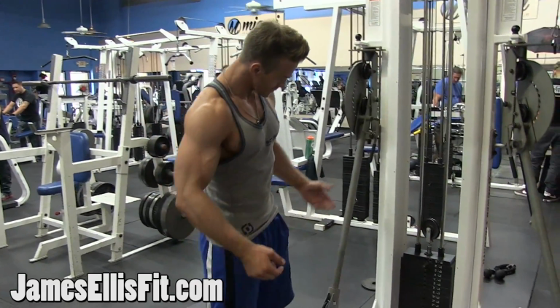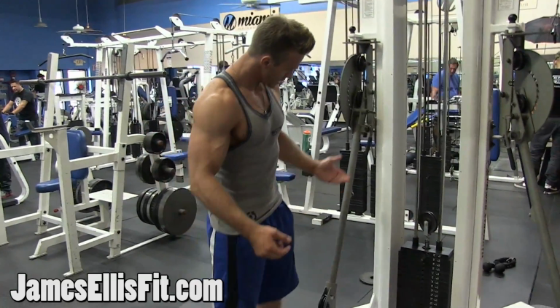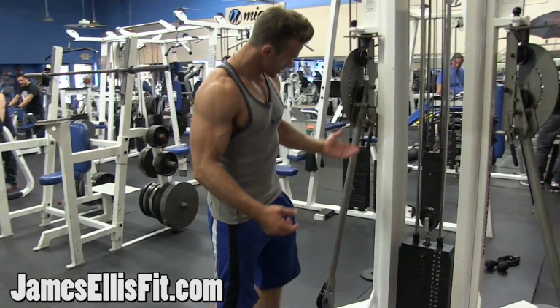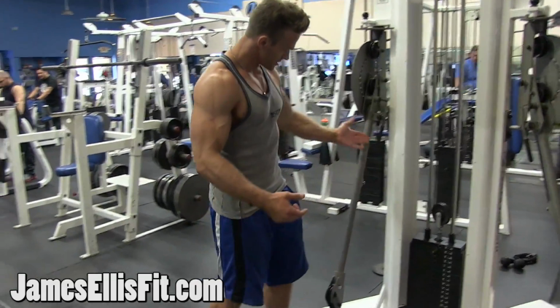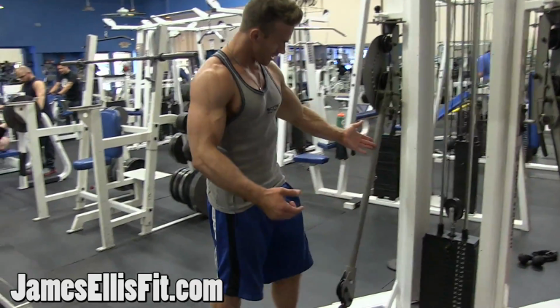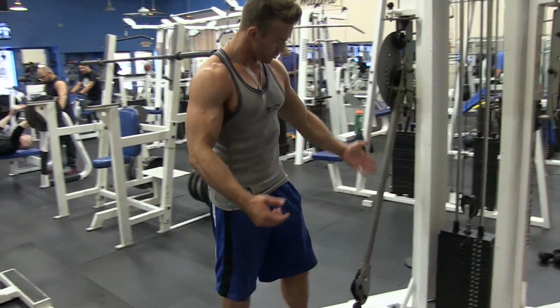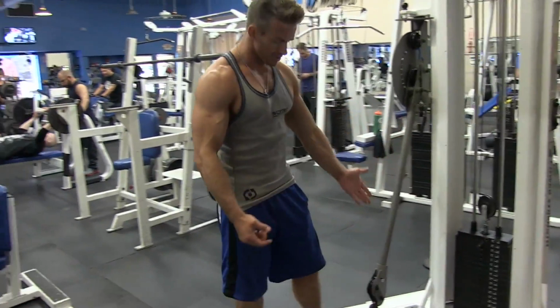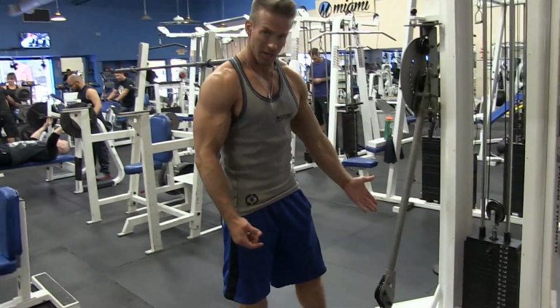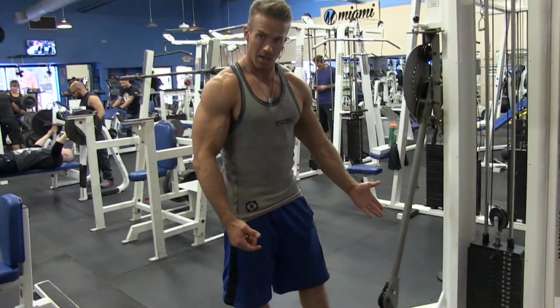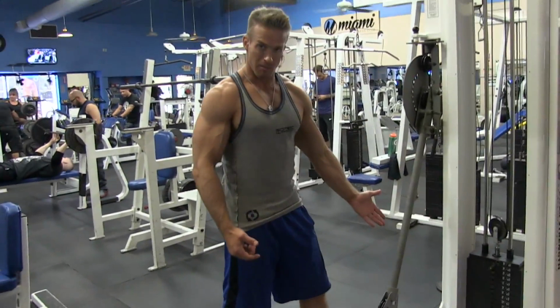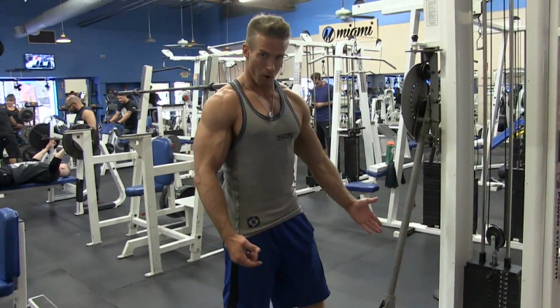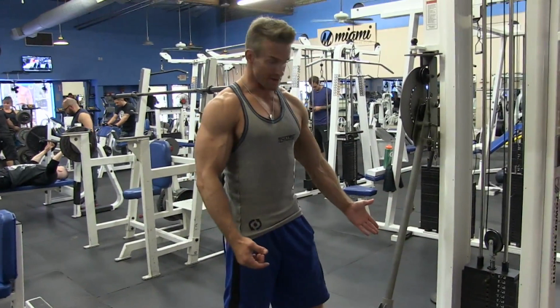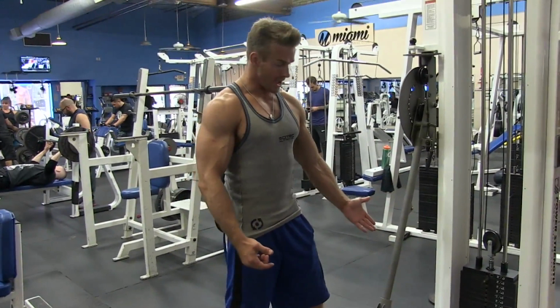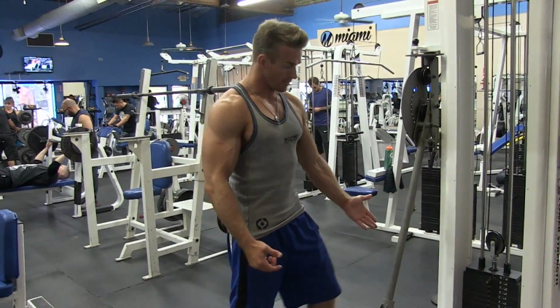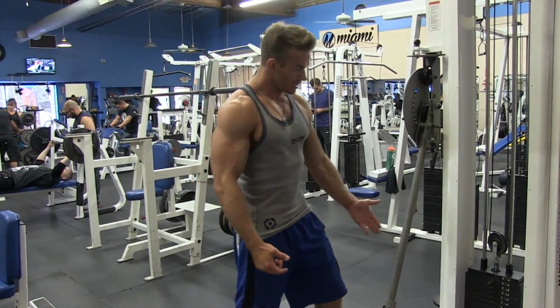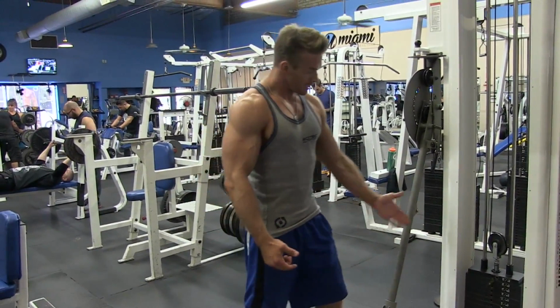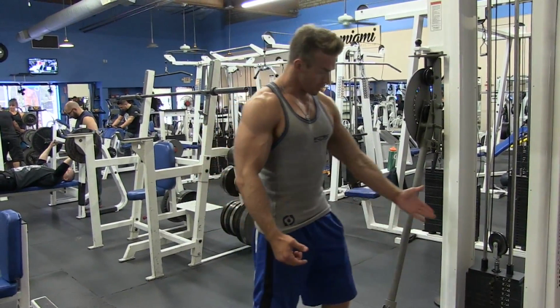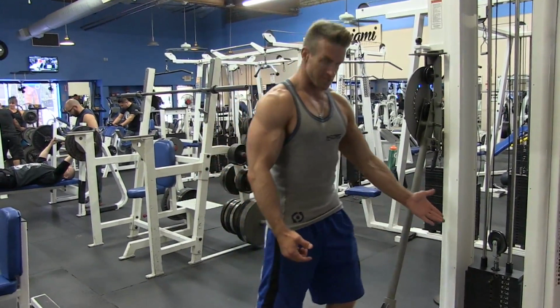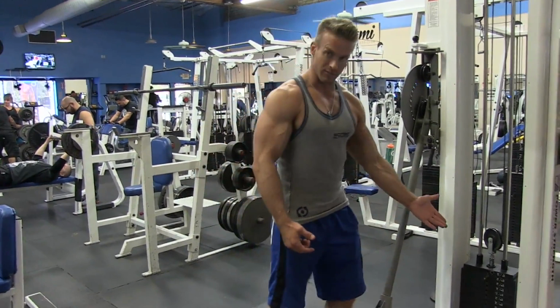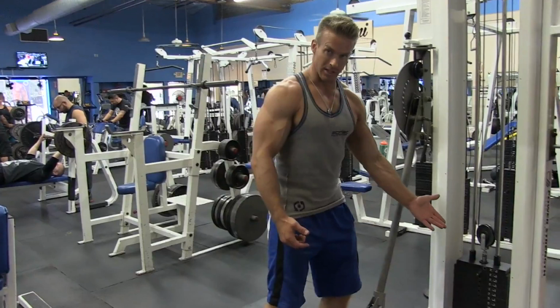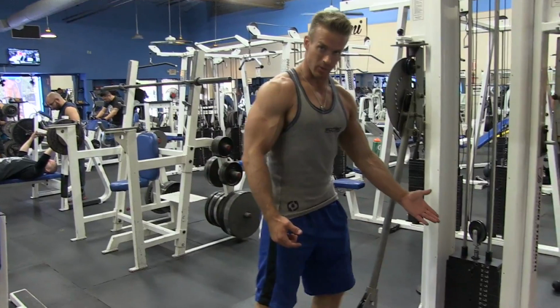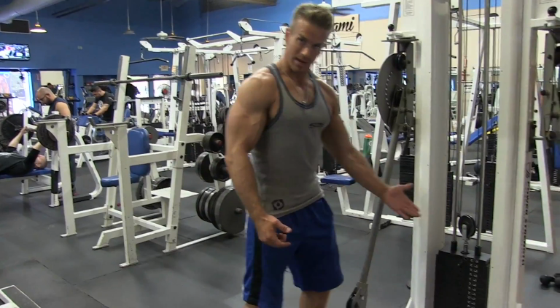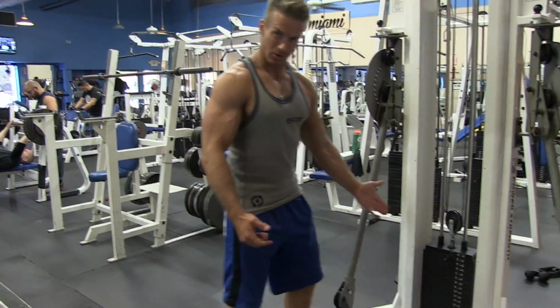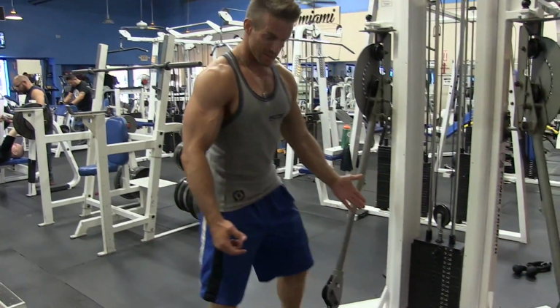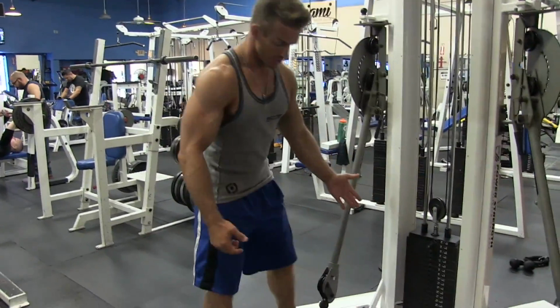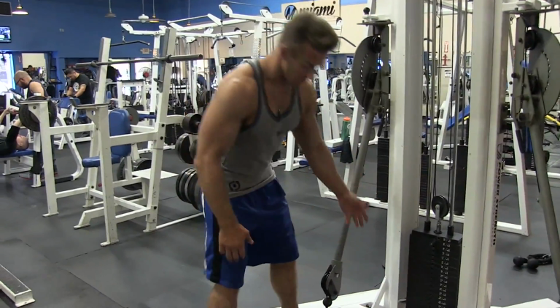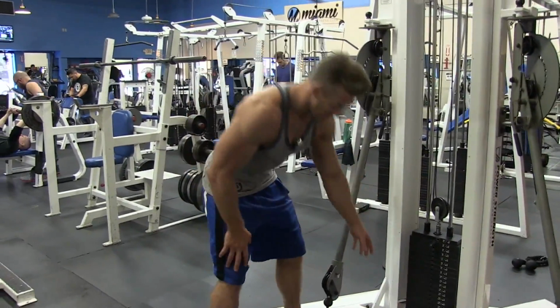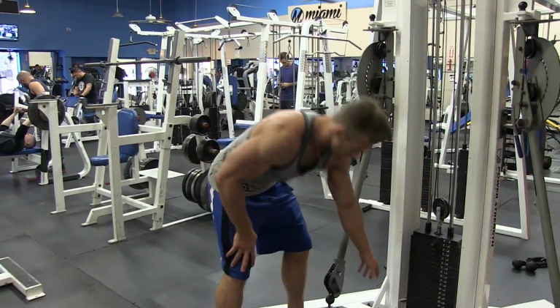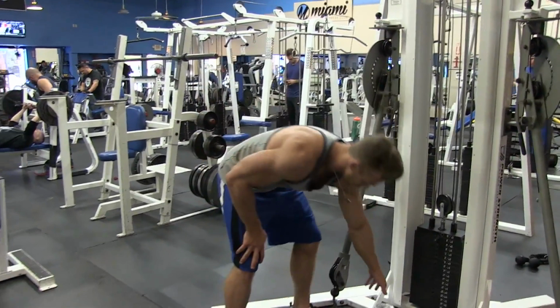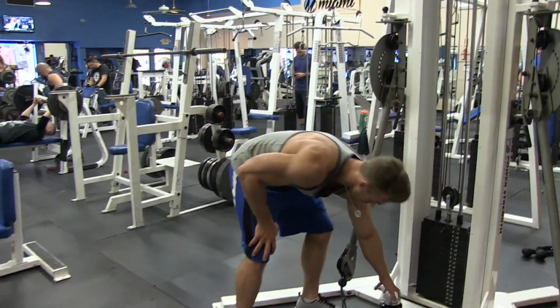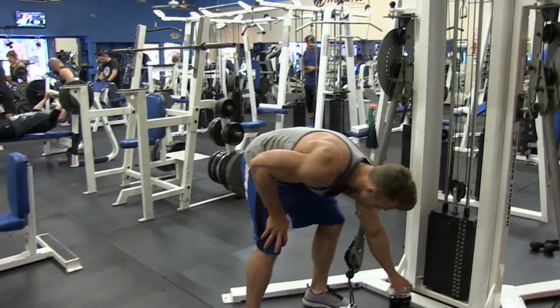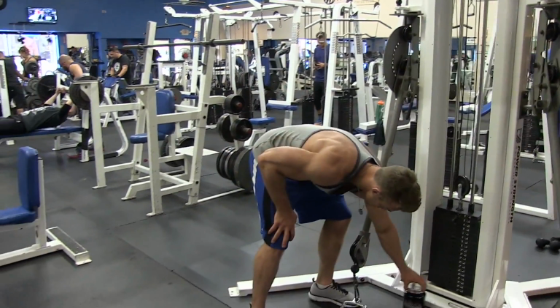As you can see, I put the bar down with relatively lightweight — you don't have to go super heavy on the rear delts.